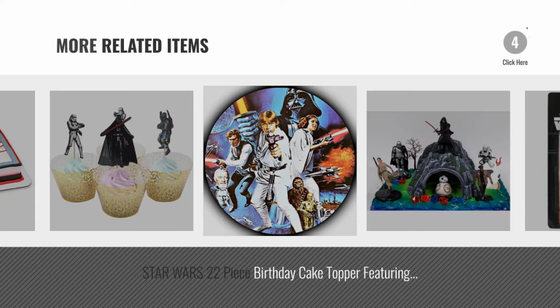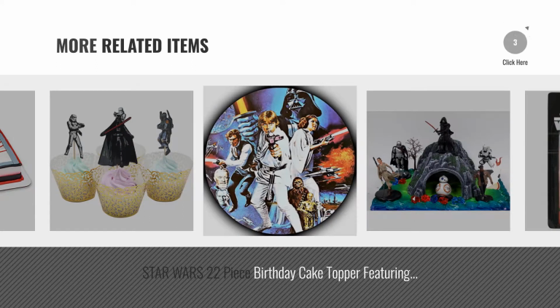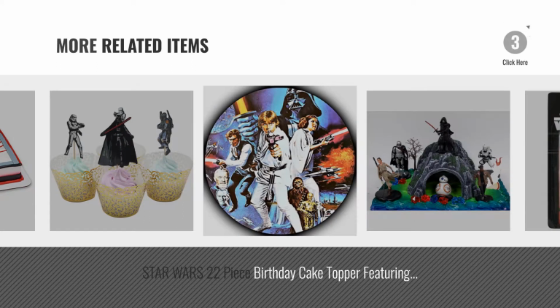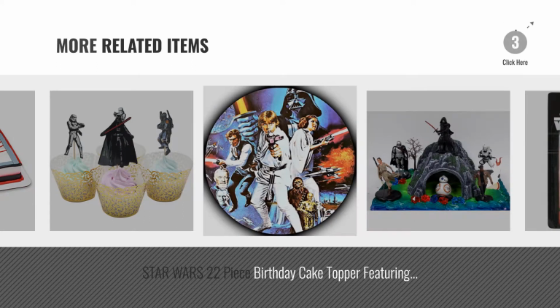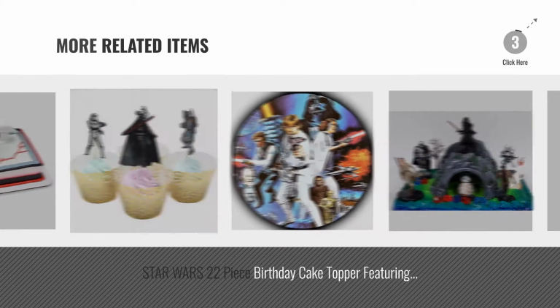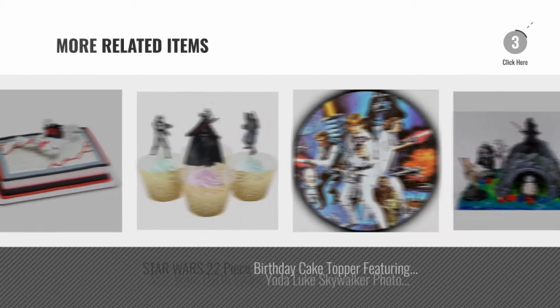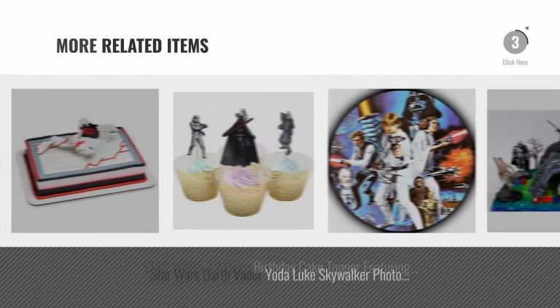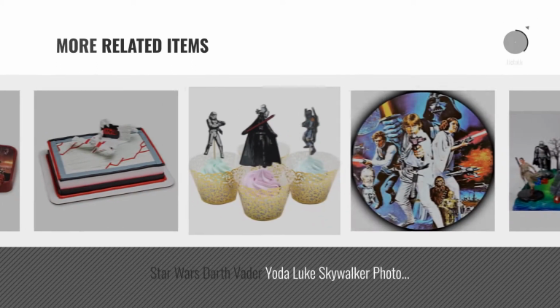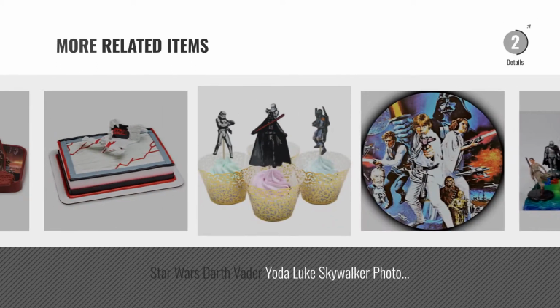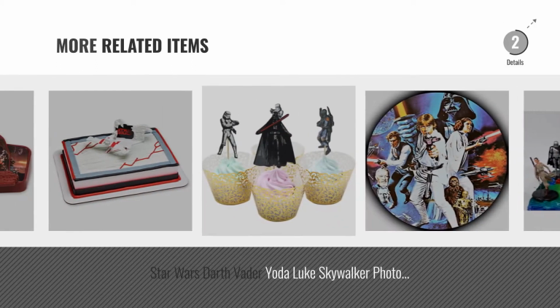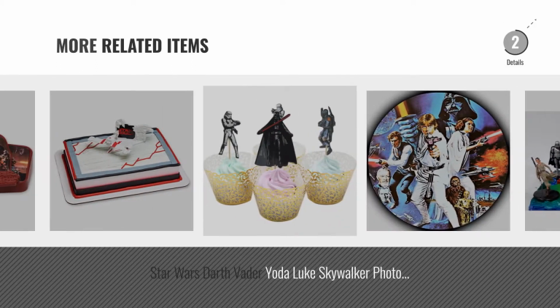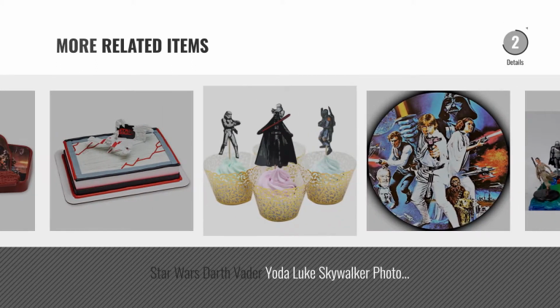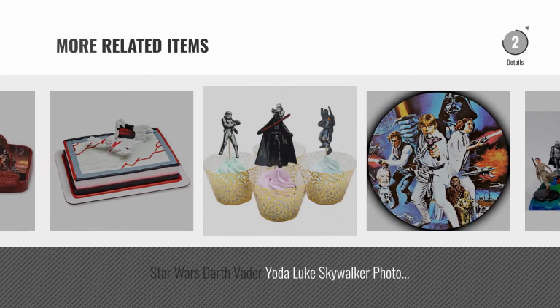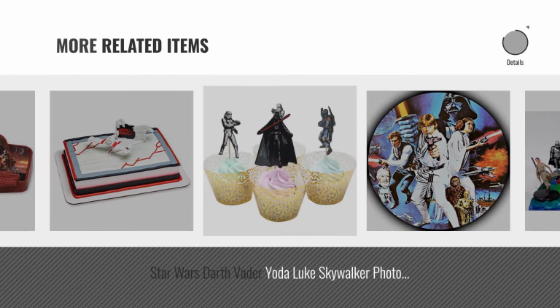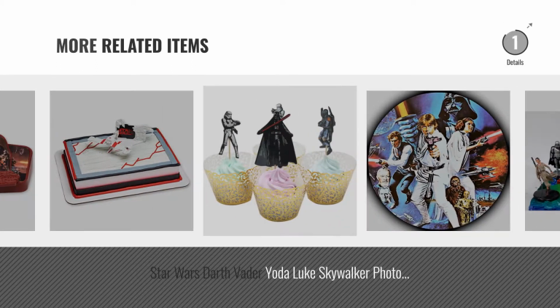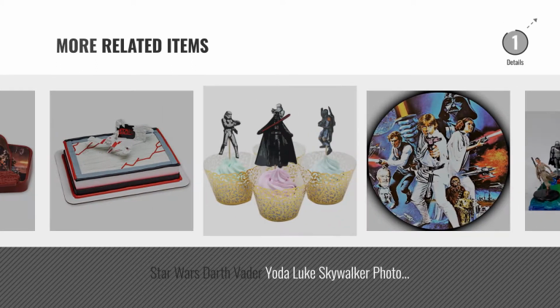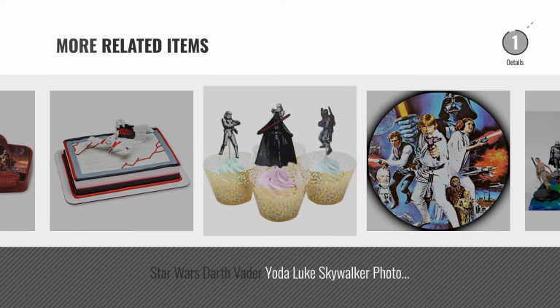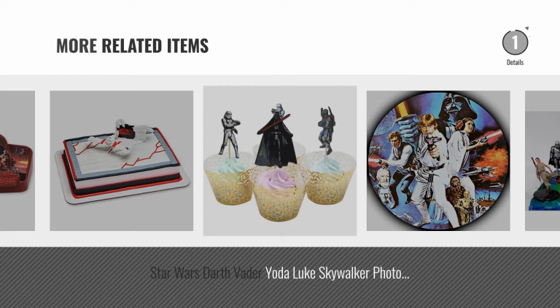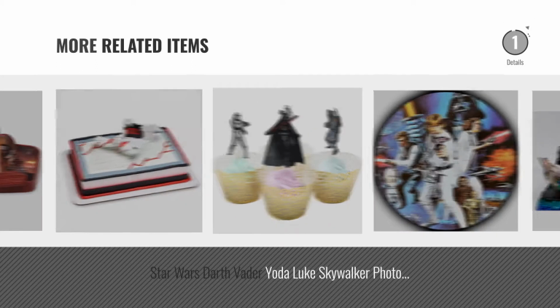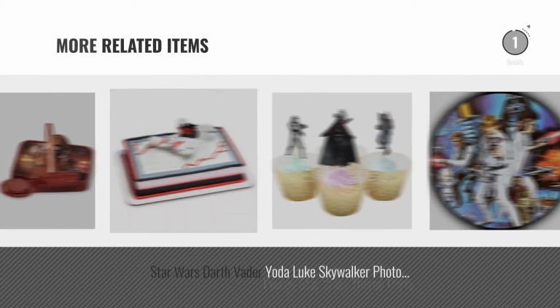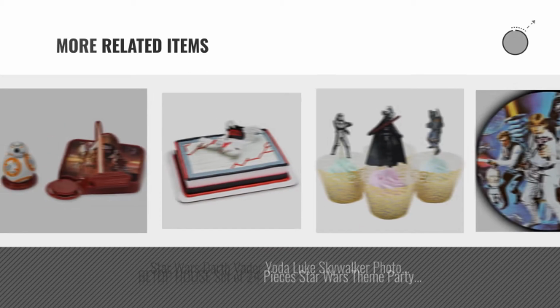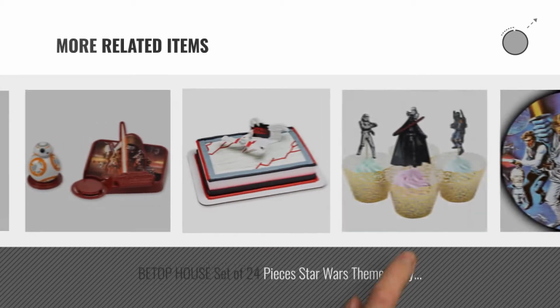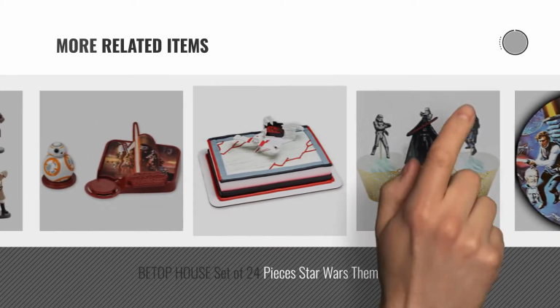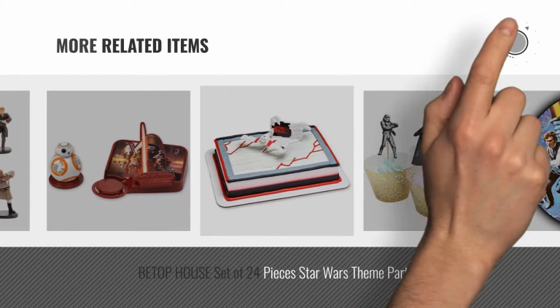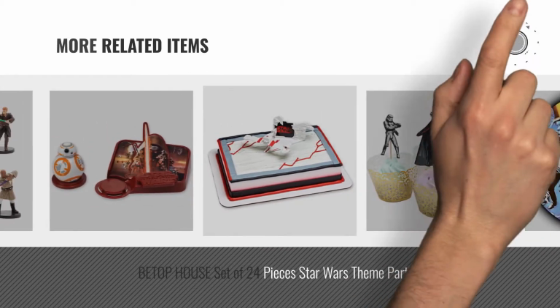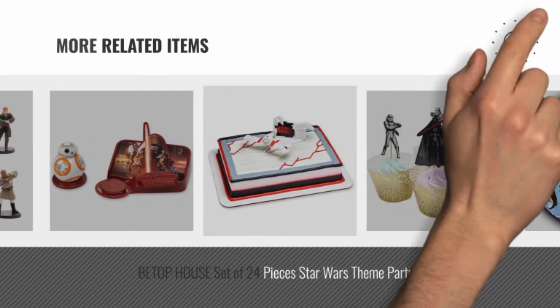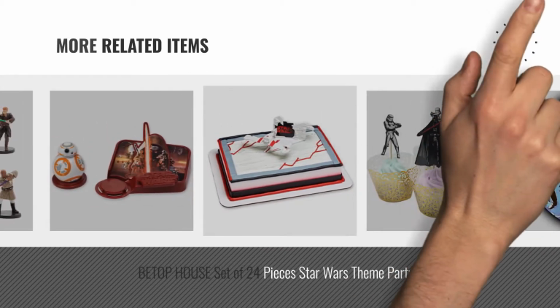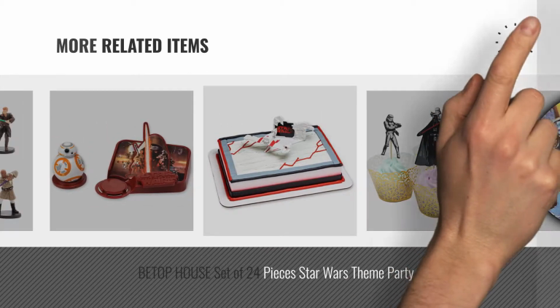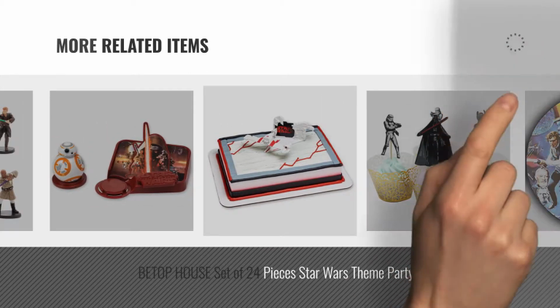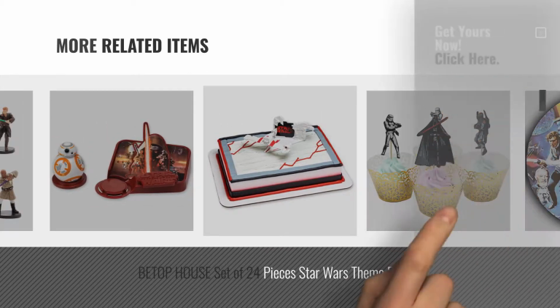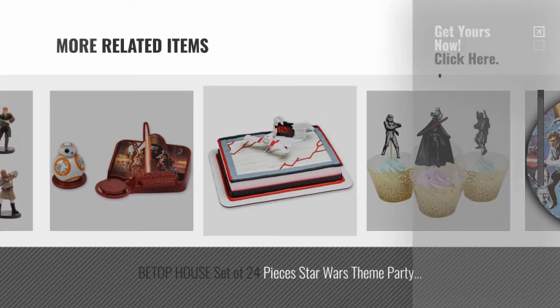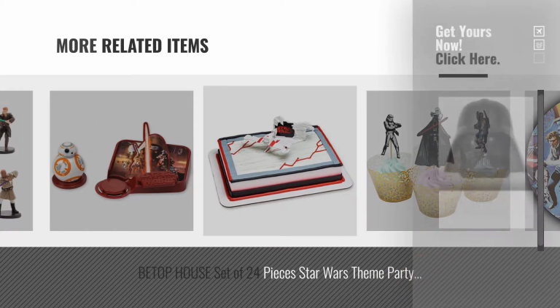For more great related products, full details and online deals, just click this circle.